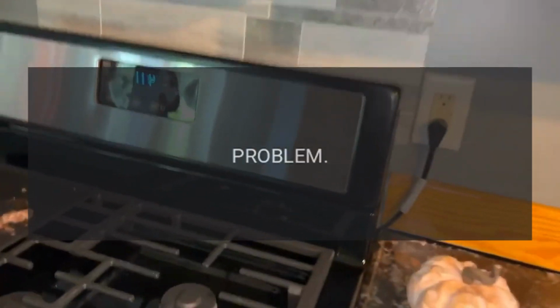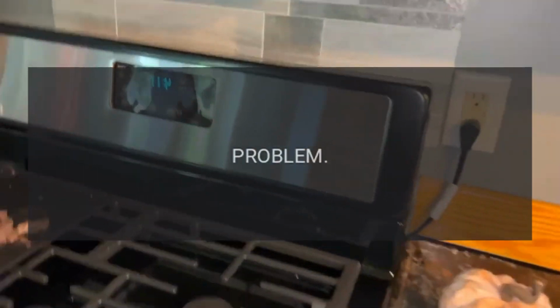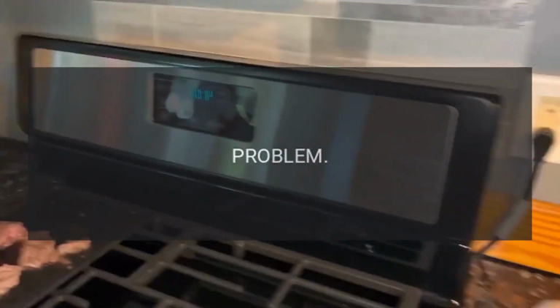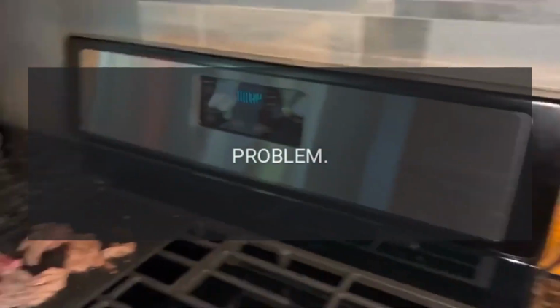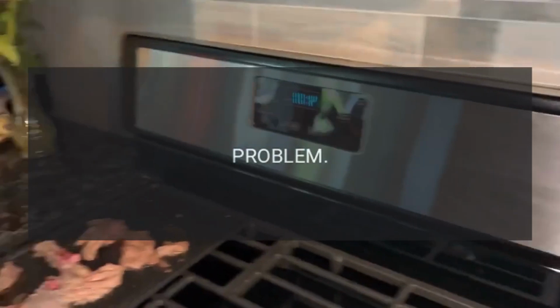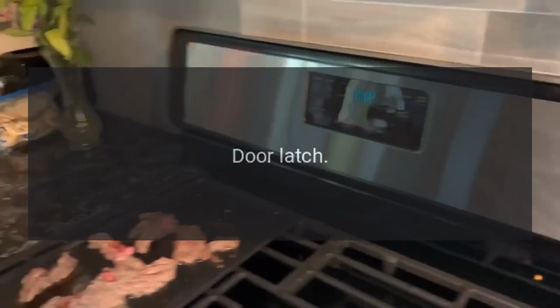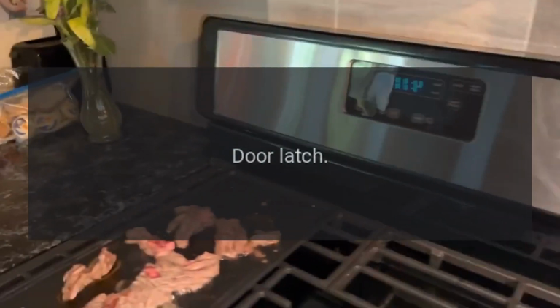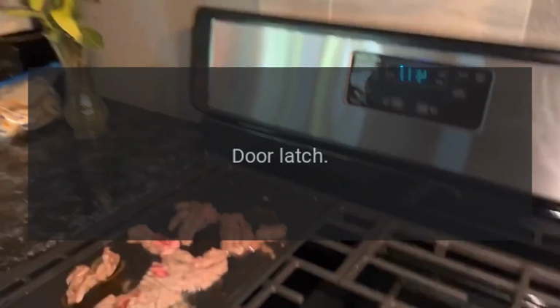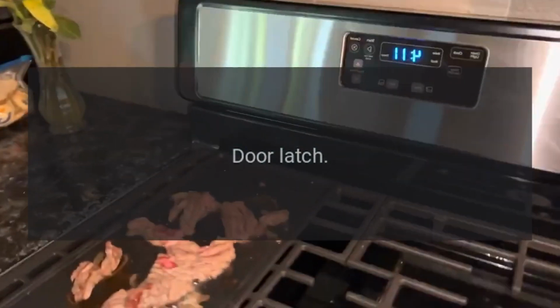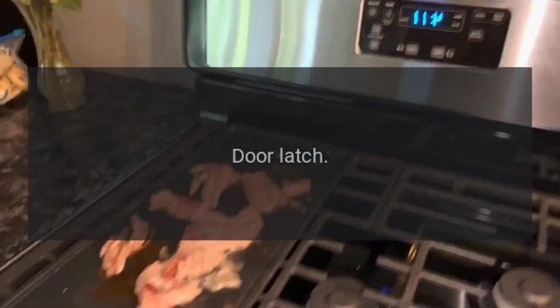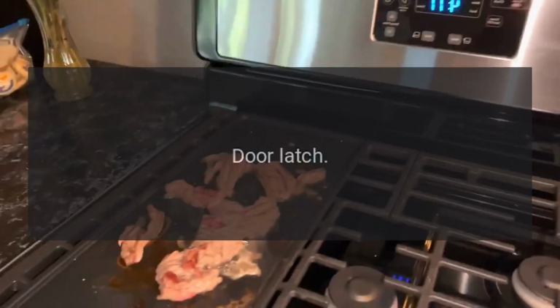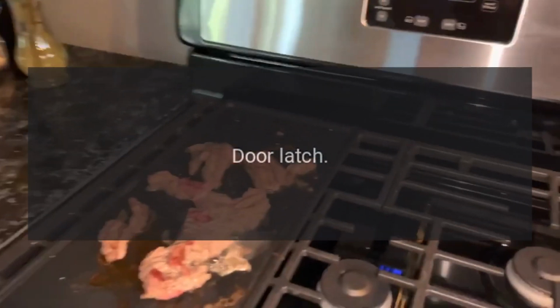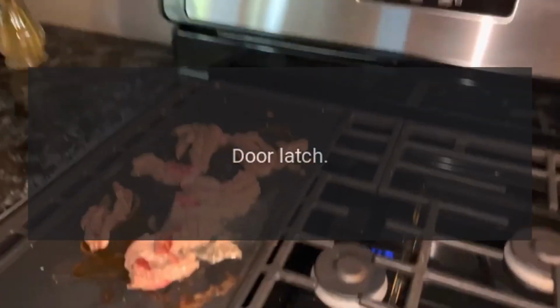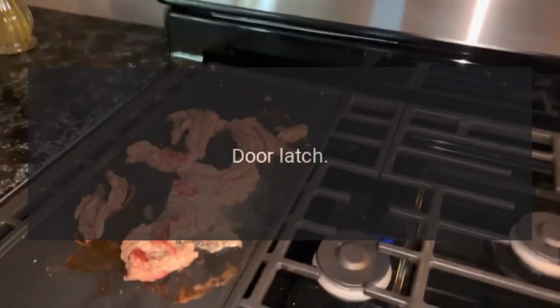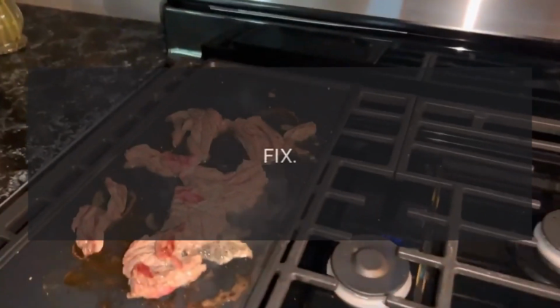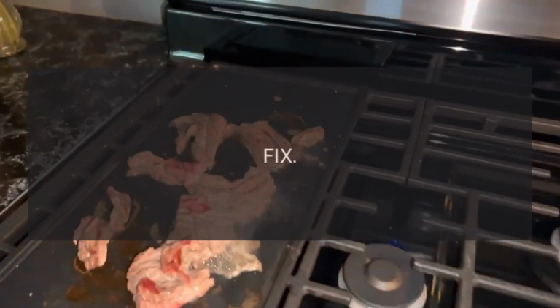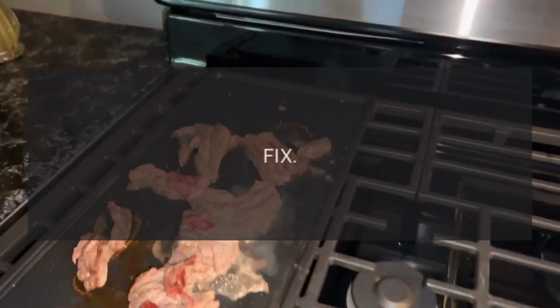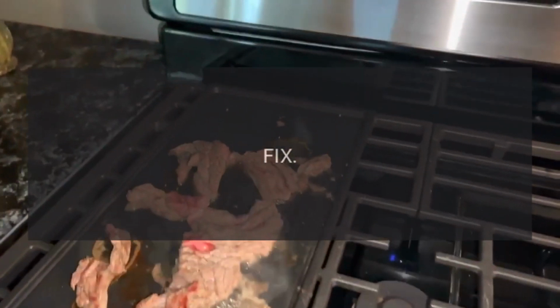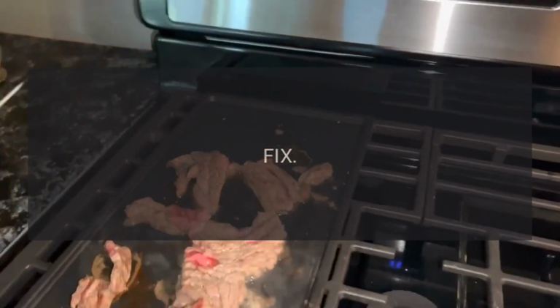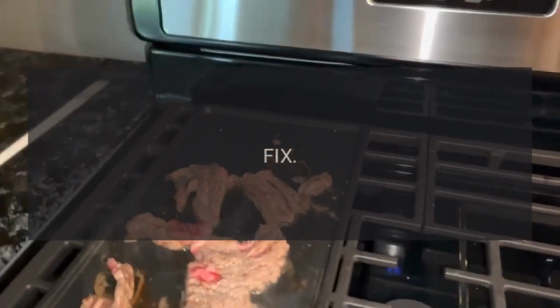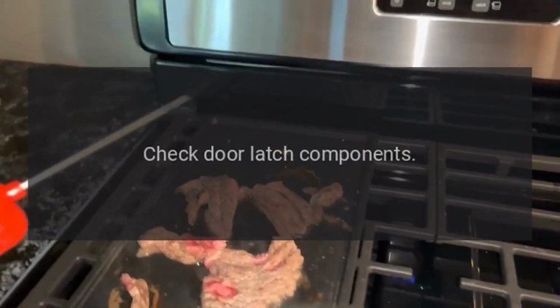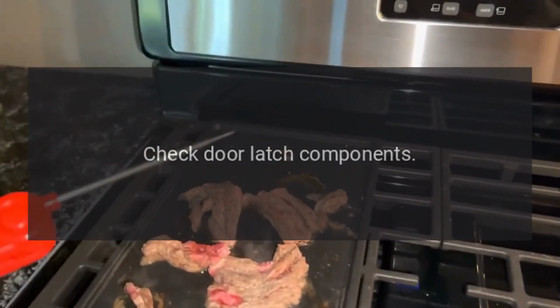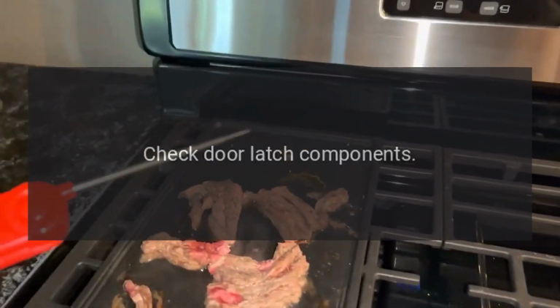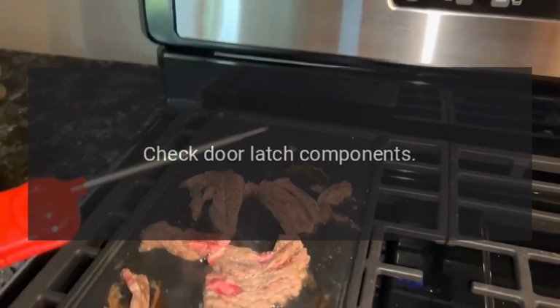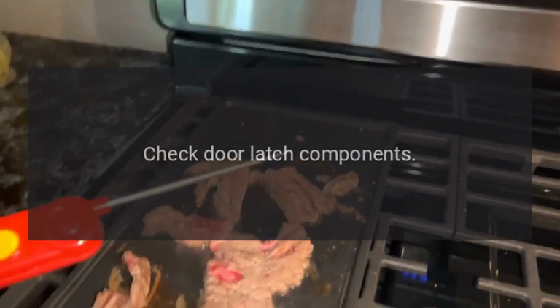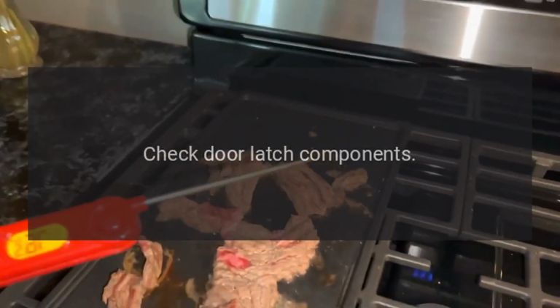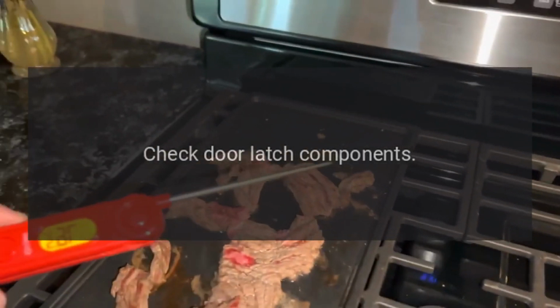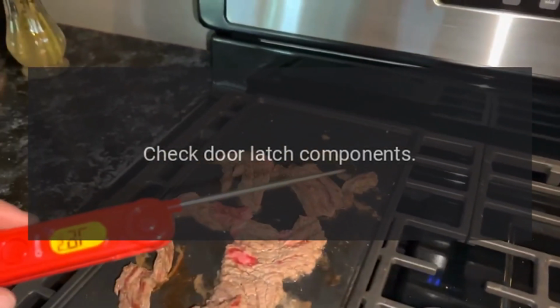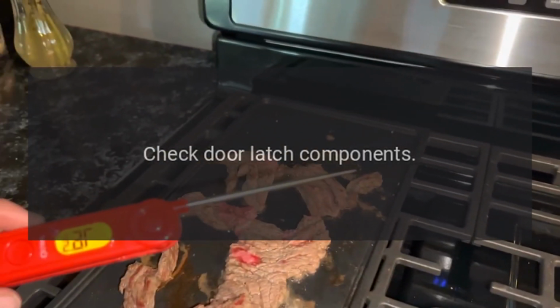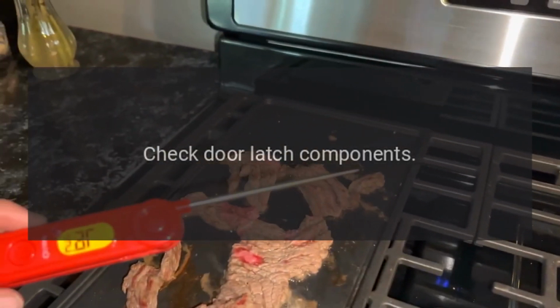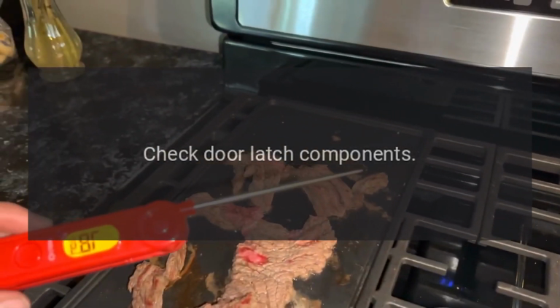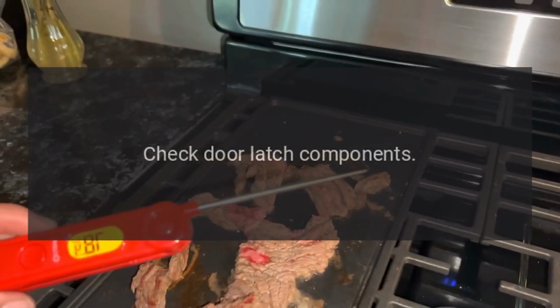Code F9: problem — door latch. Fix: check door latch components.